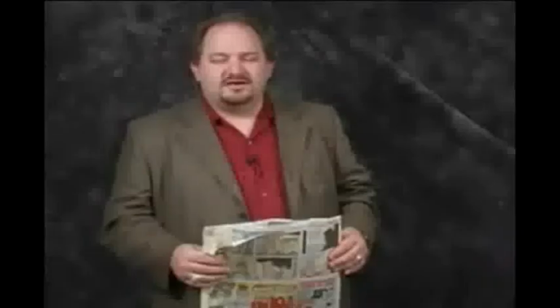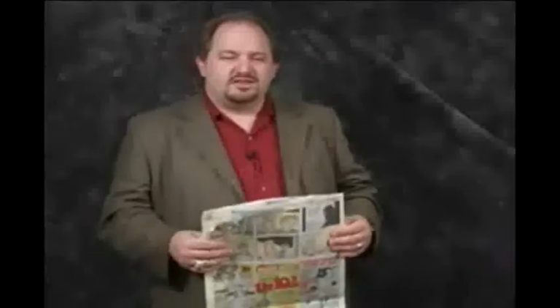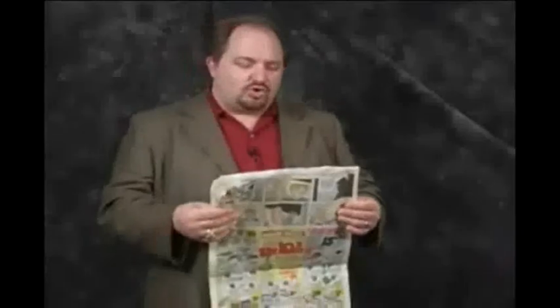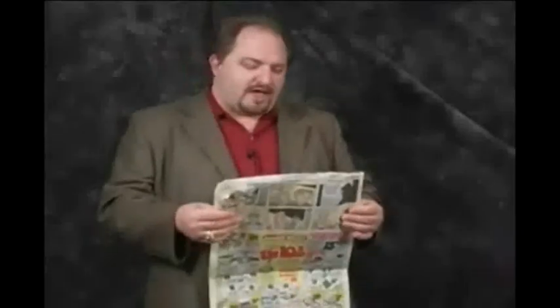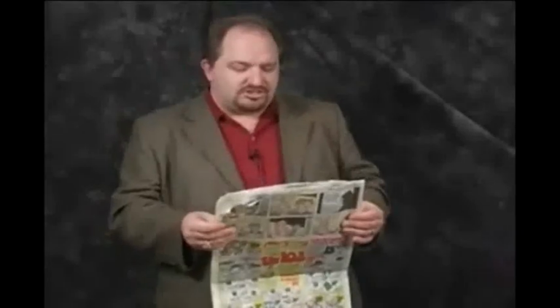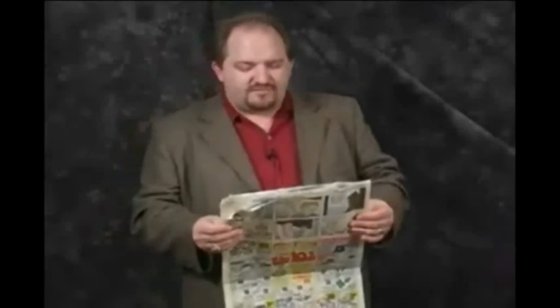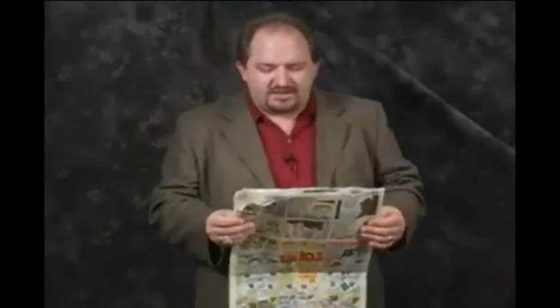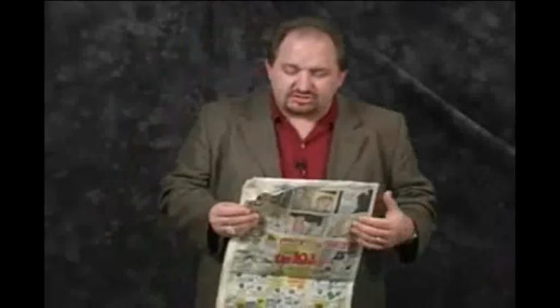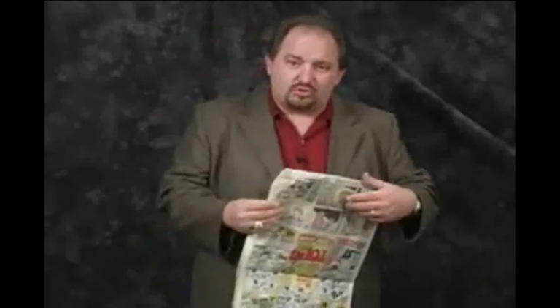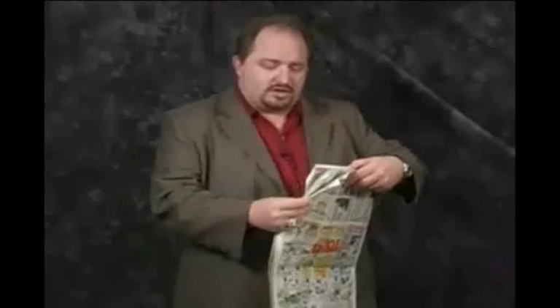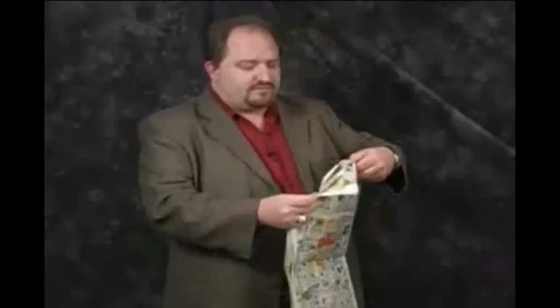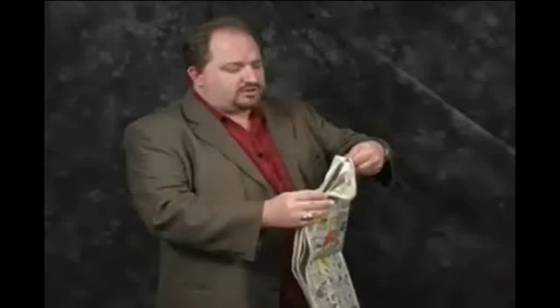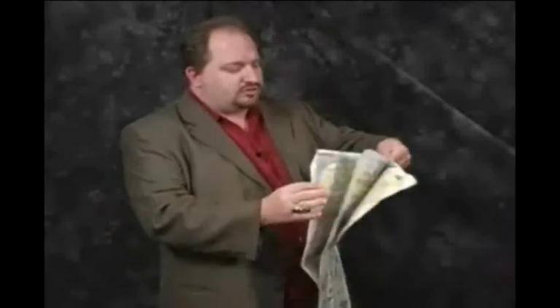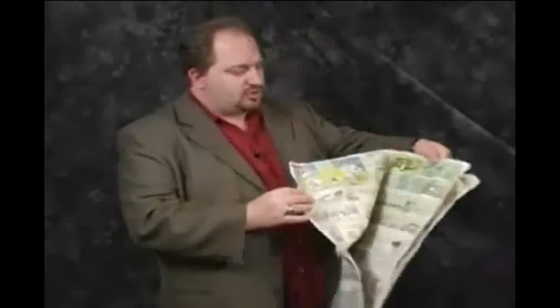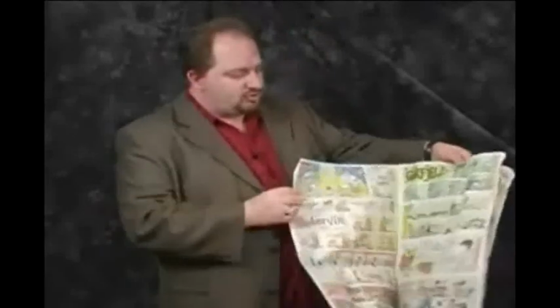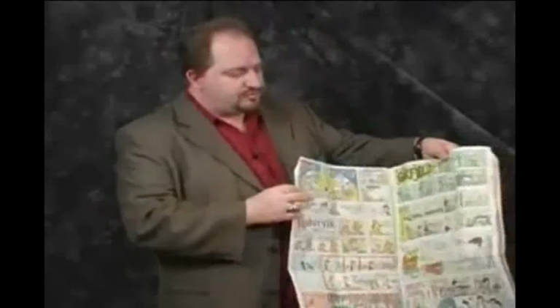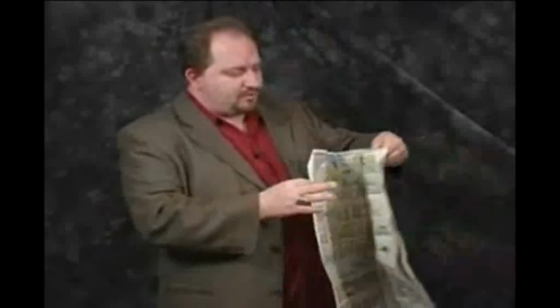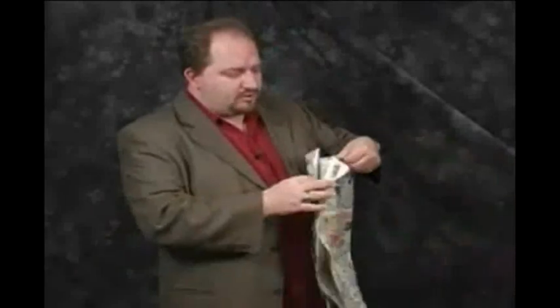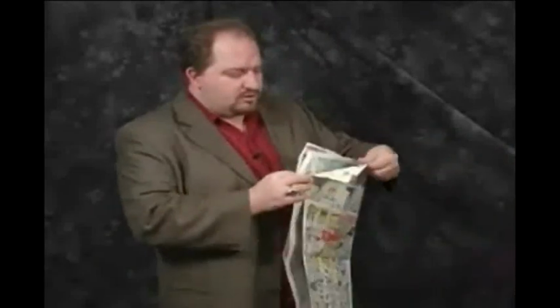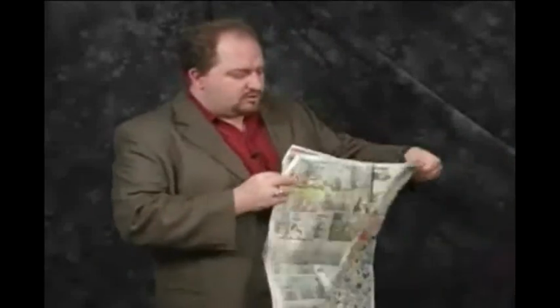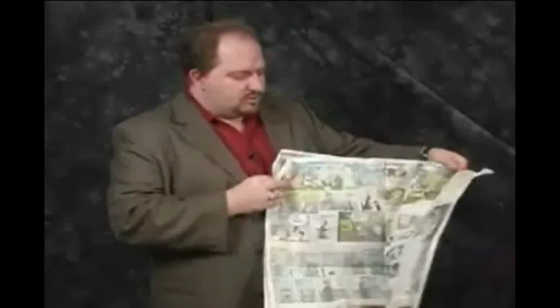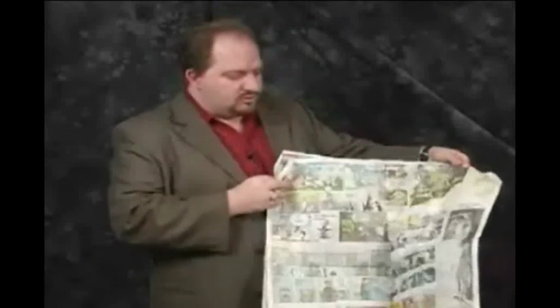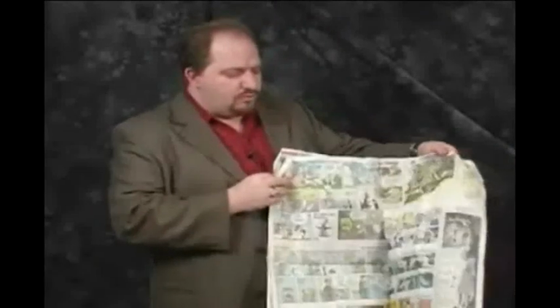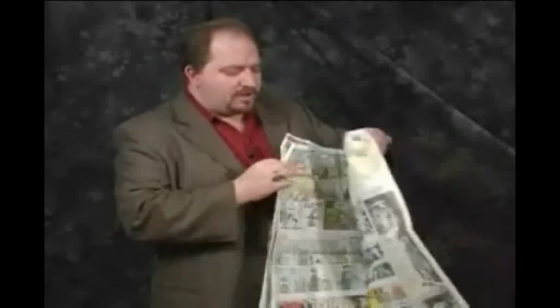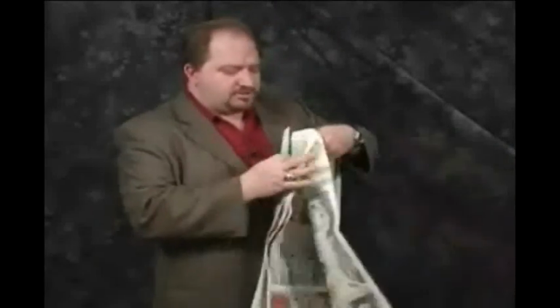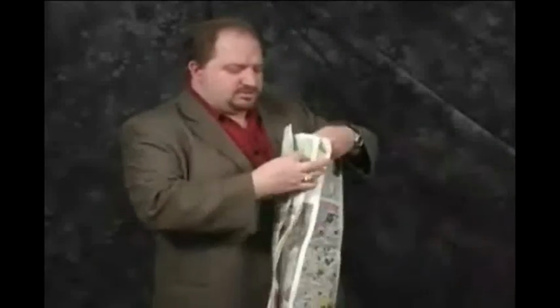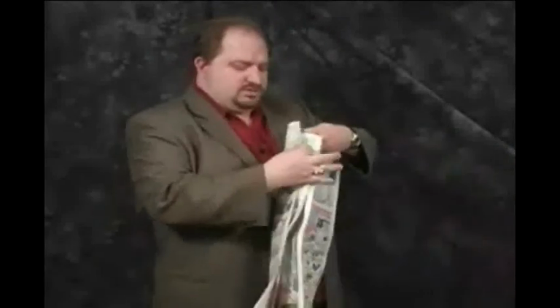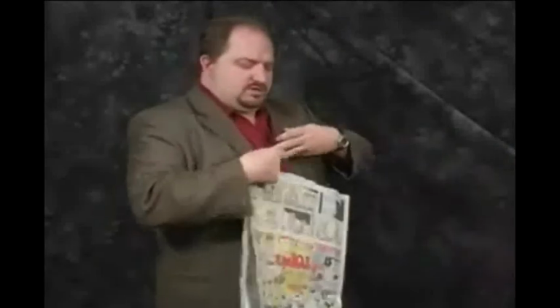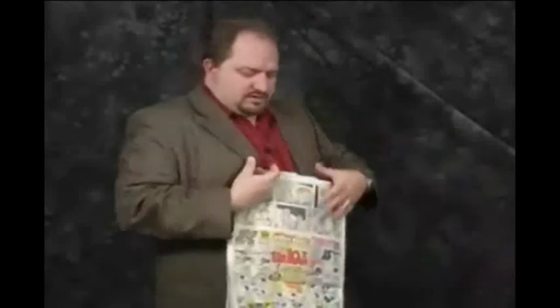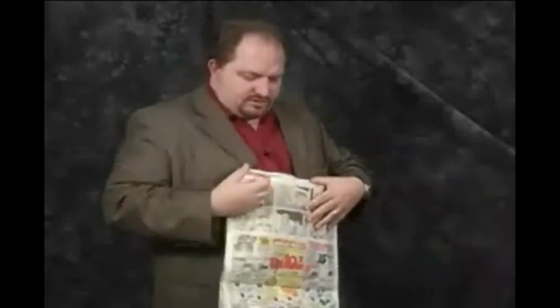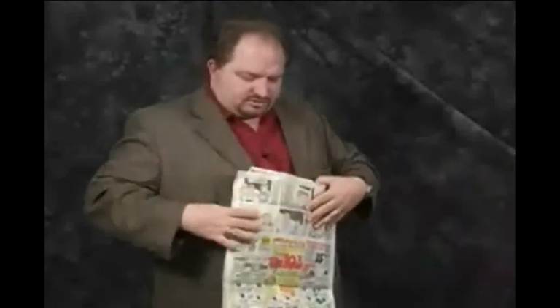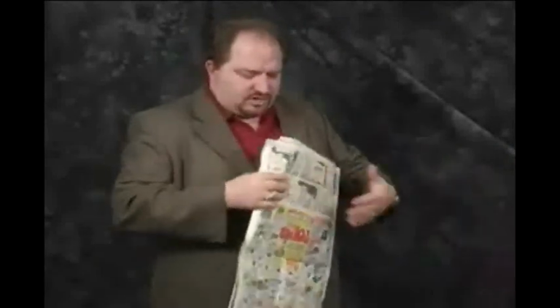The milk magazine fake is a great effect. You can show your newspaper, no pockets, nothing inside.